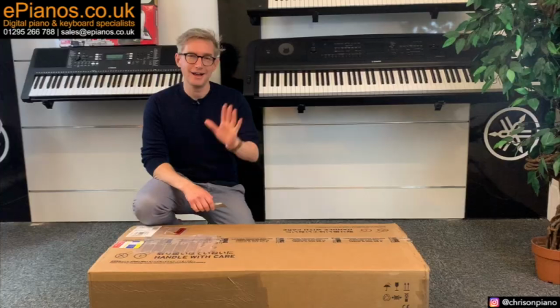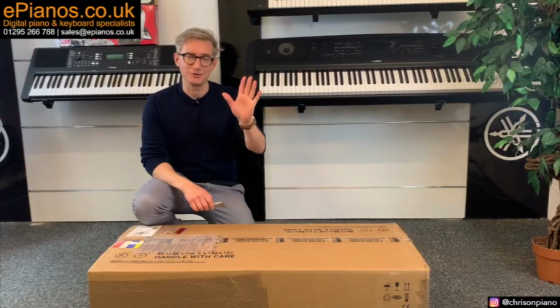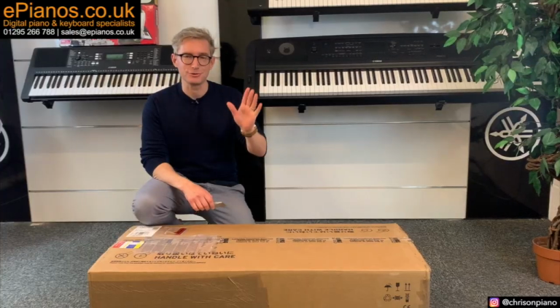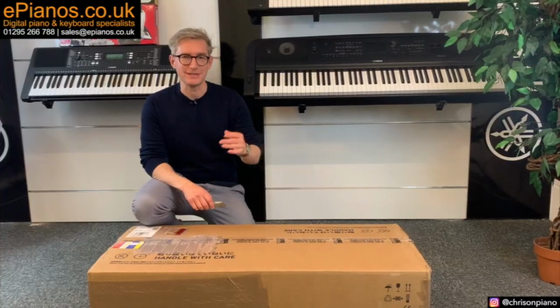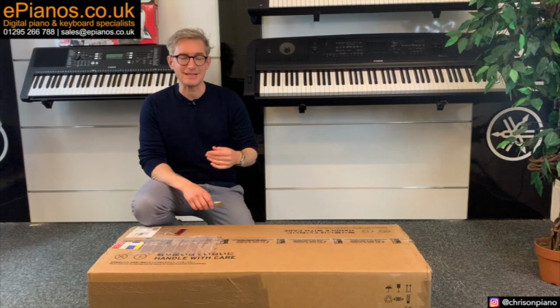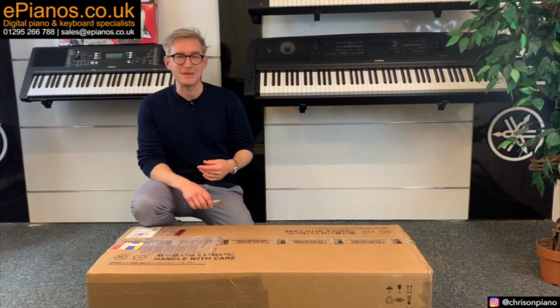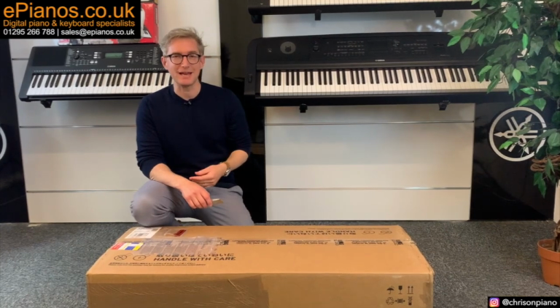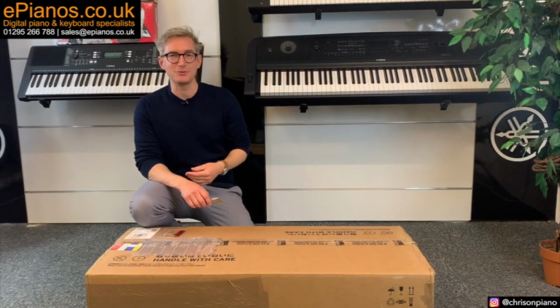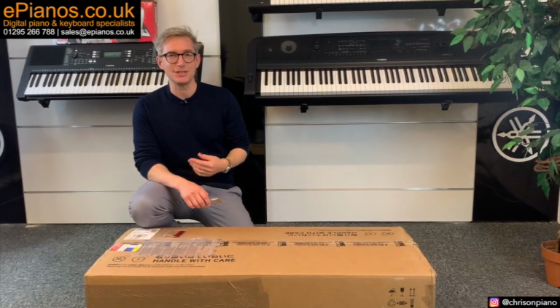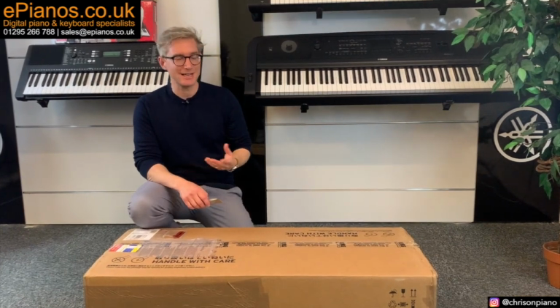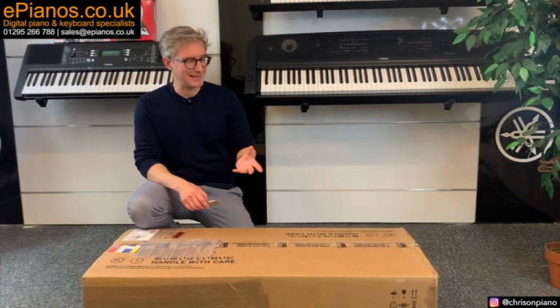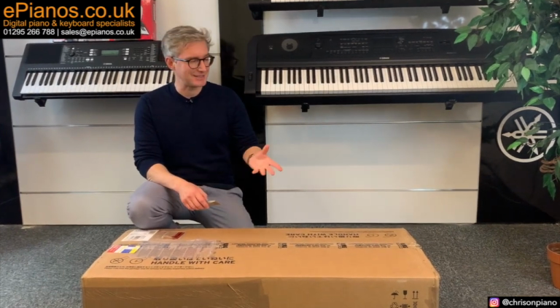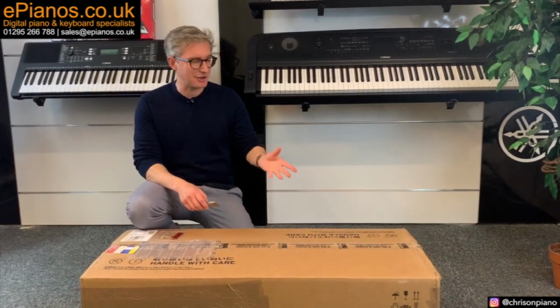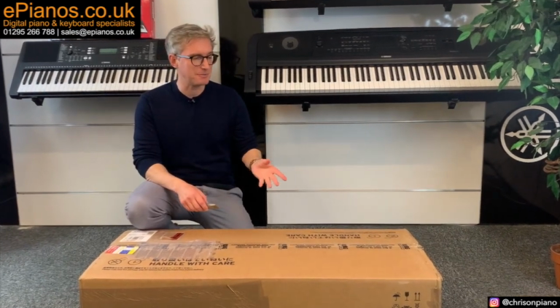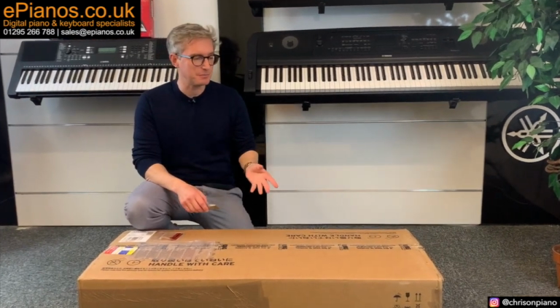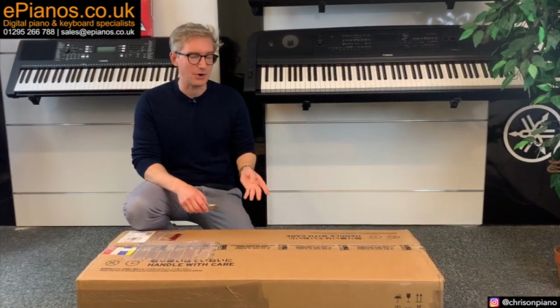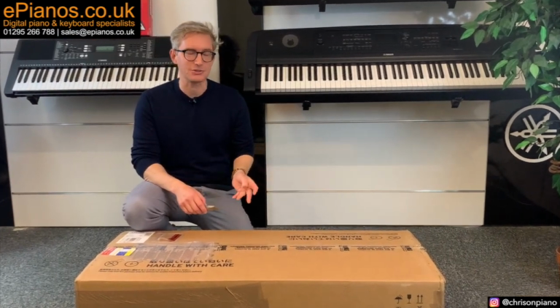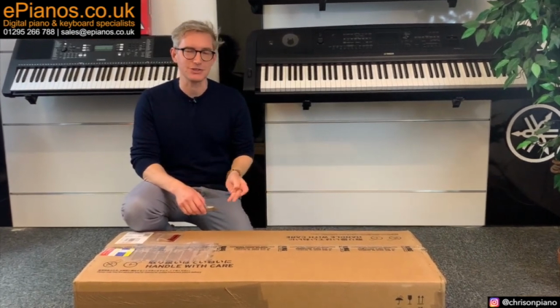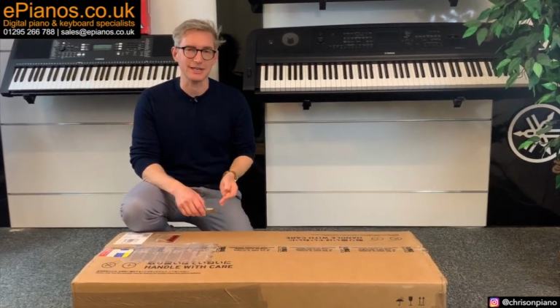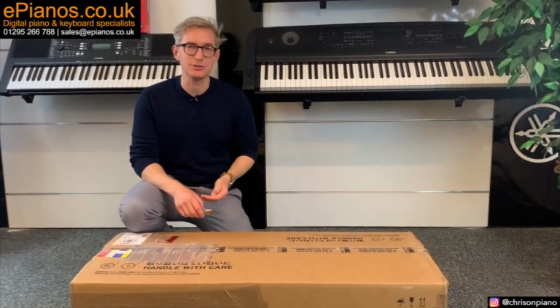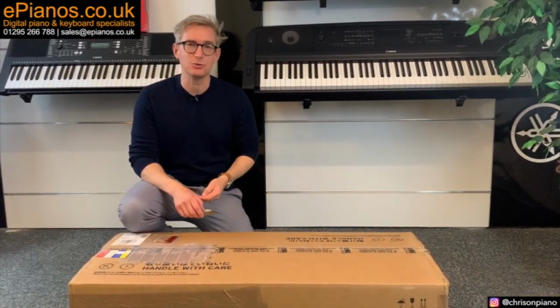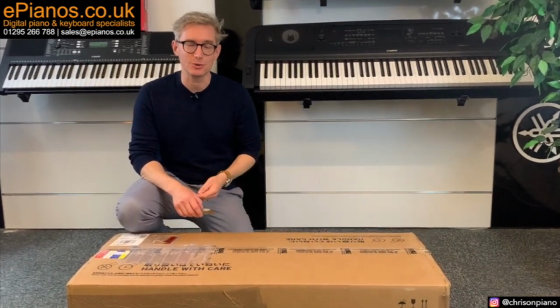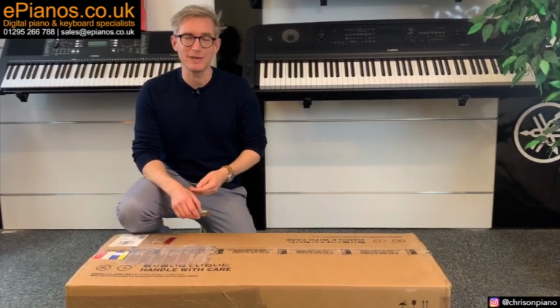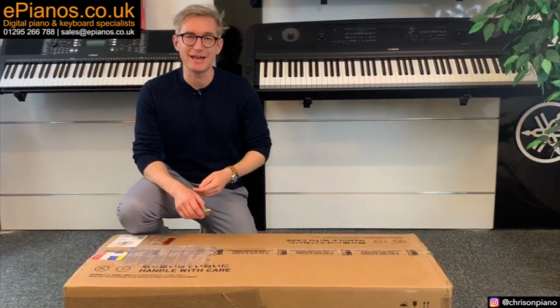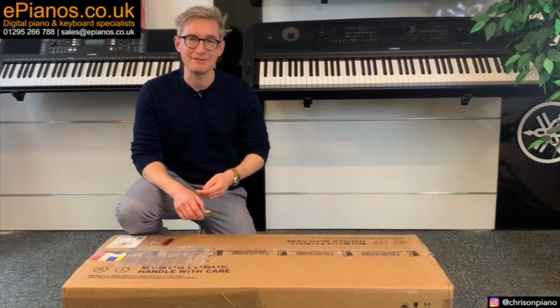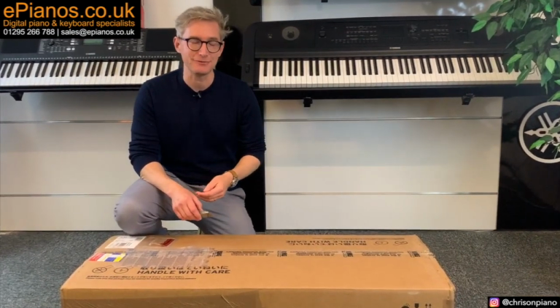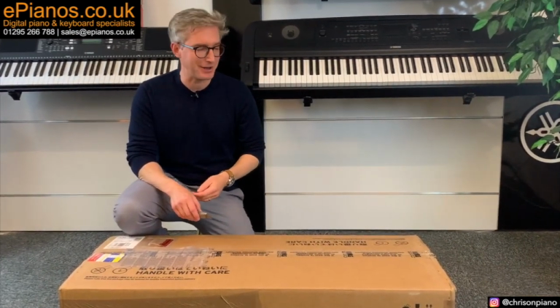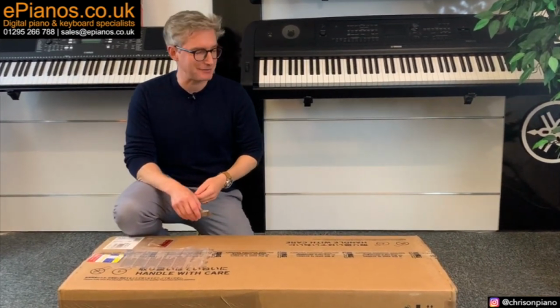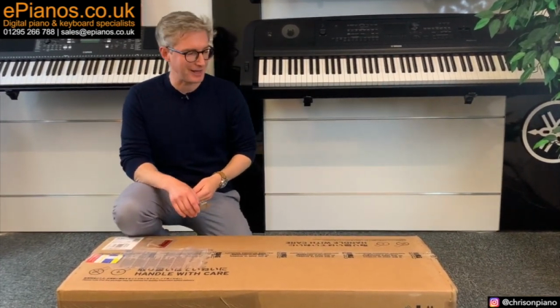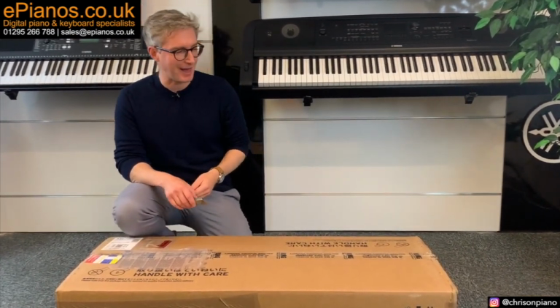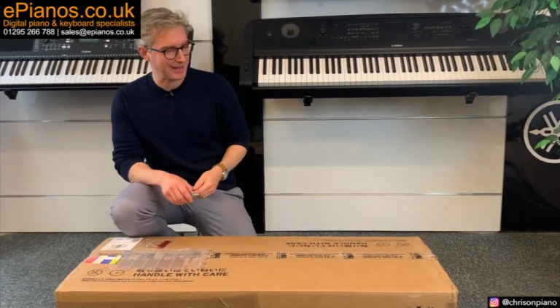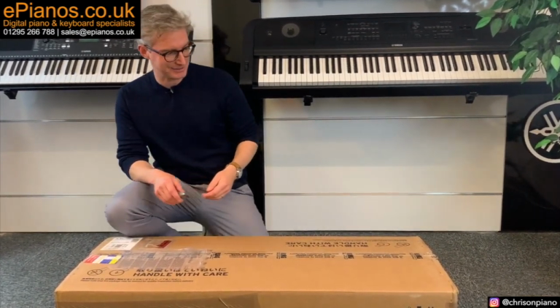Hello, Chris at ePianos here. Let's unbox a Korg PA5X.